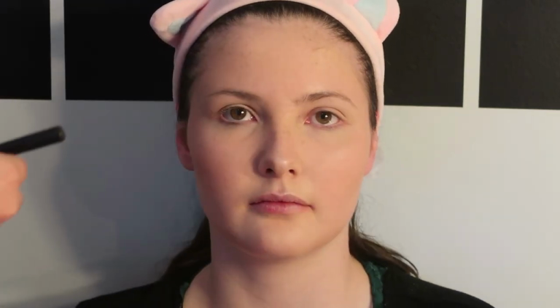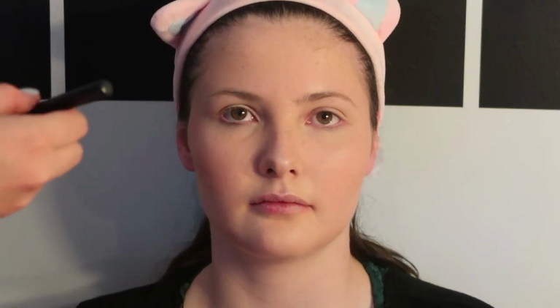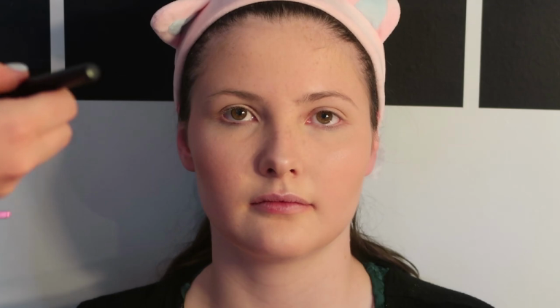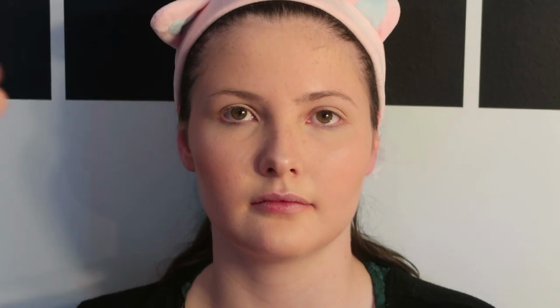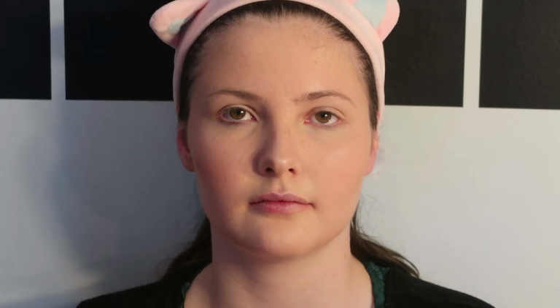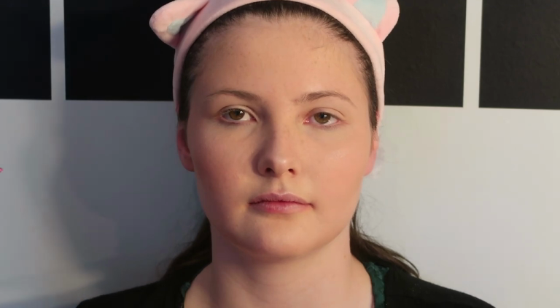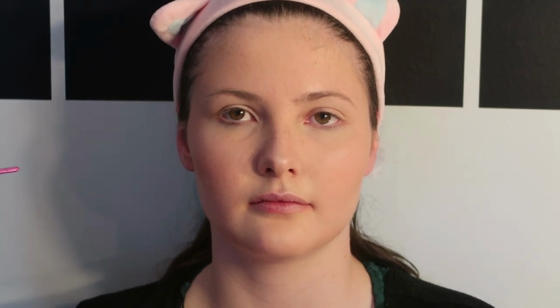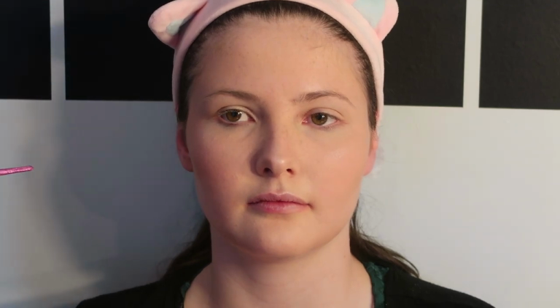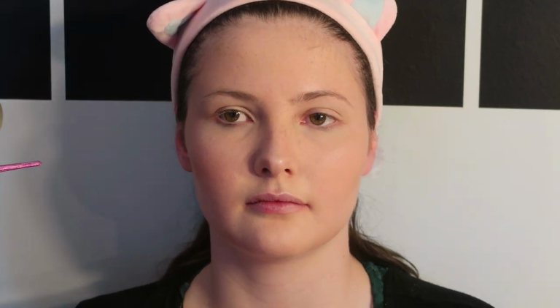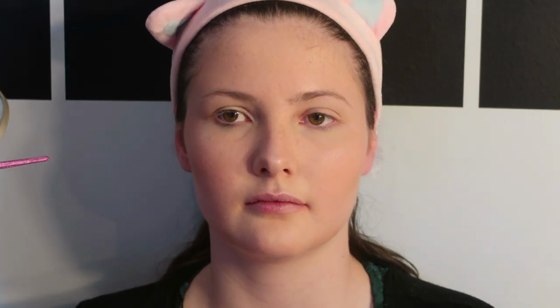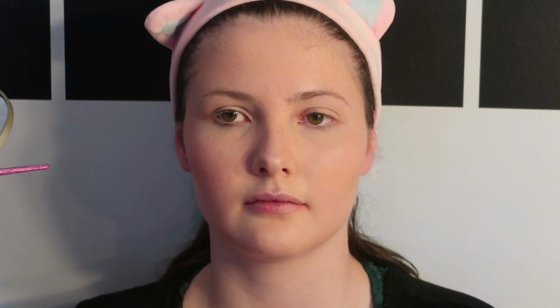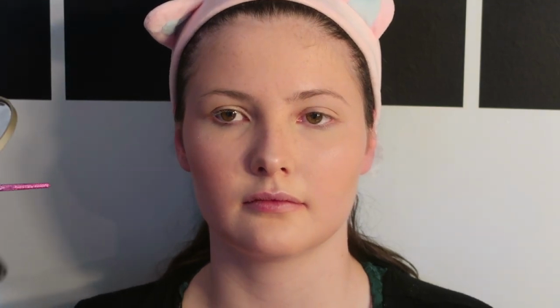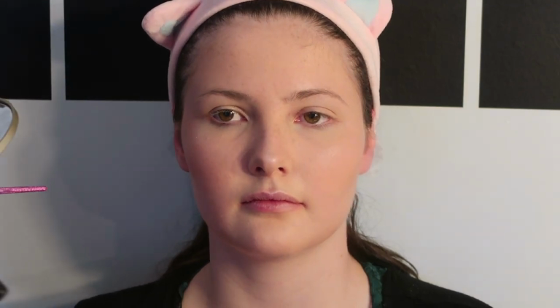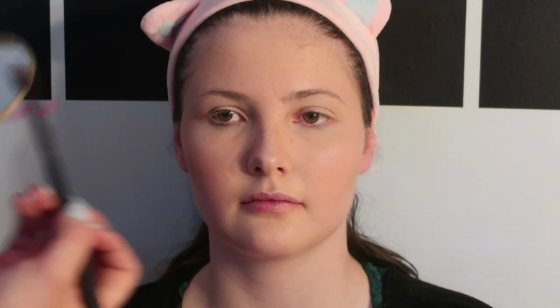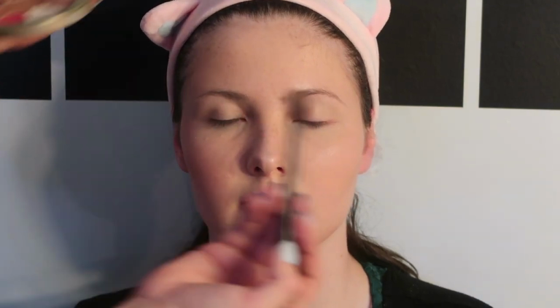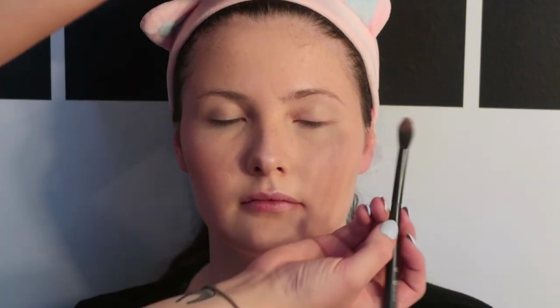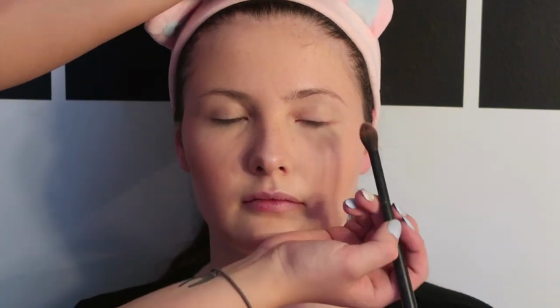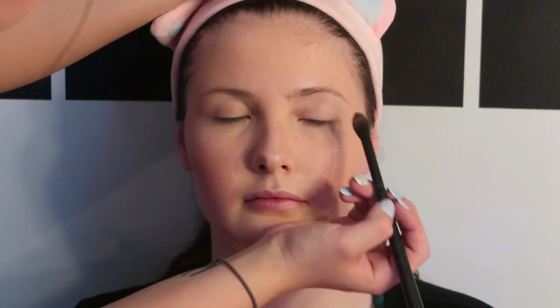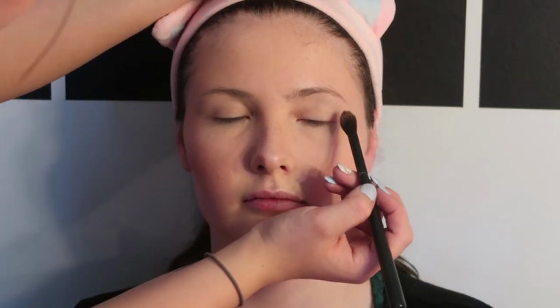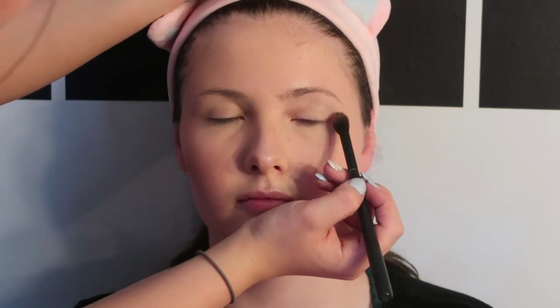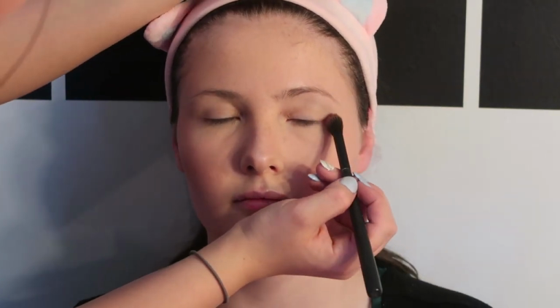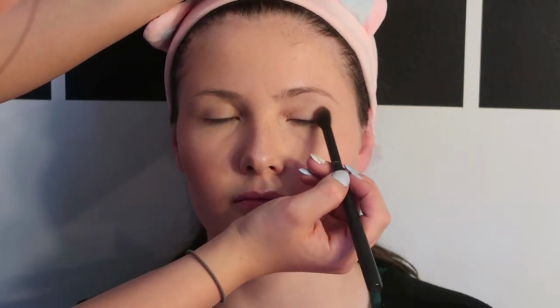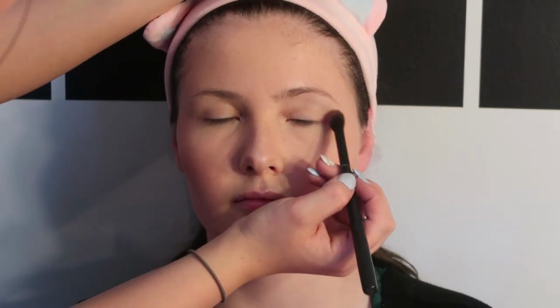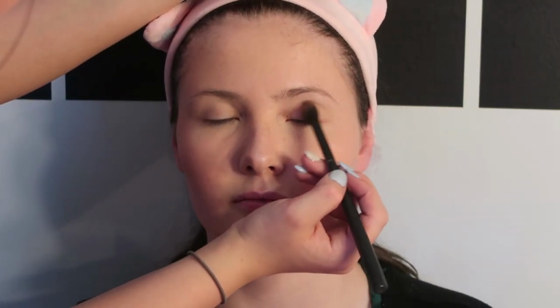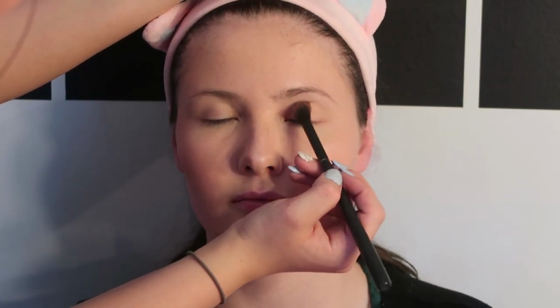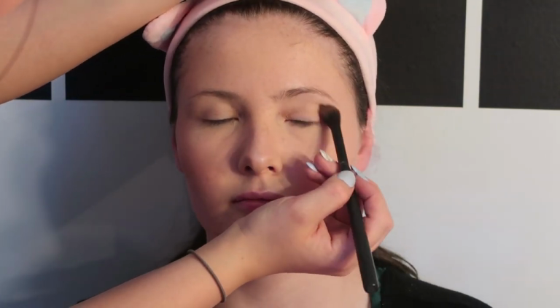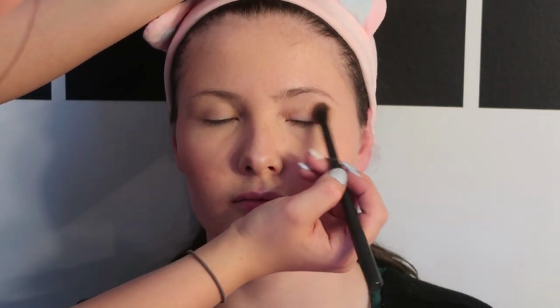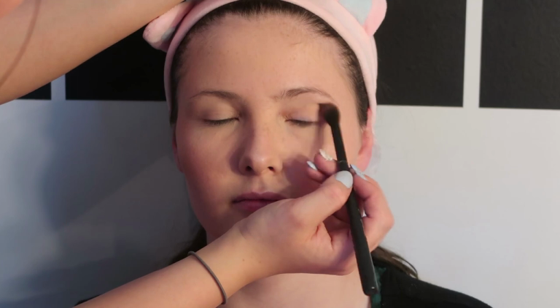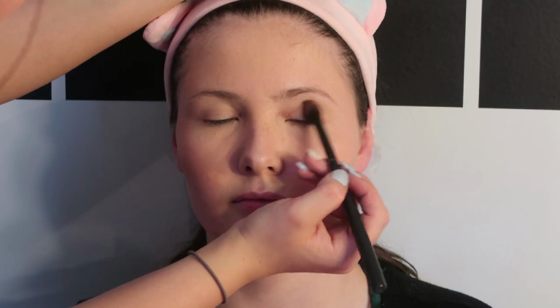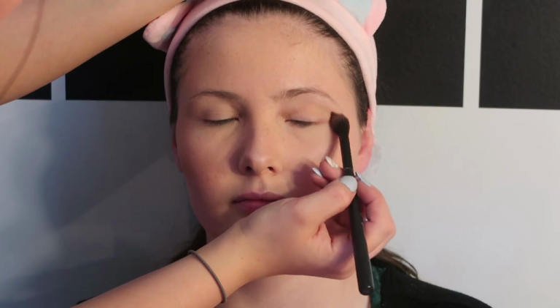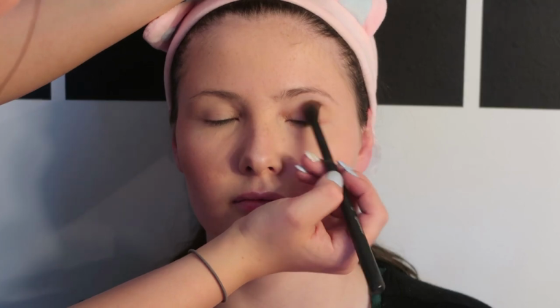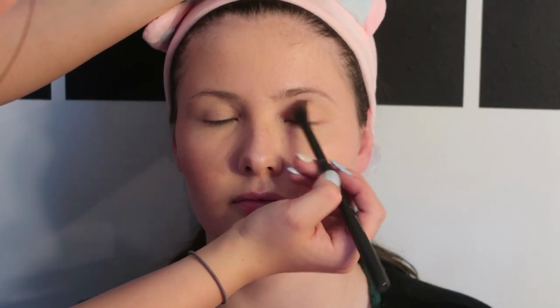Here I'm taking a light peachy orangey colour as a transition shade on a big fluffy brush and then blending it from the crease upwards.